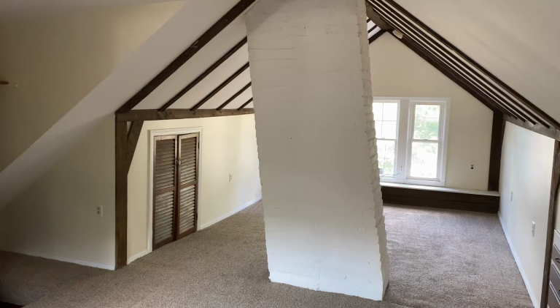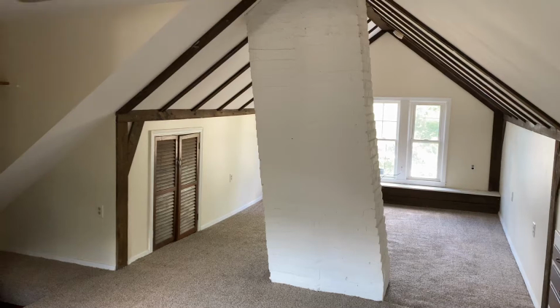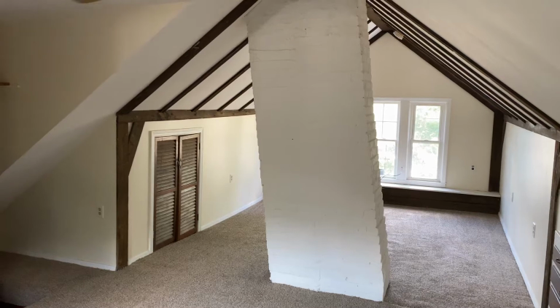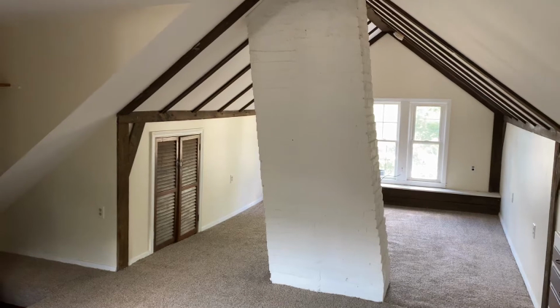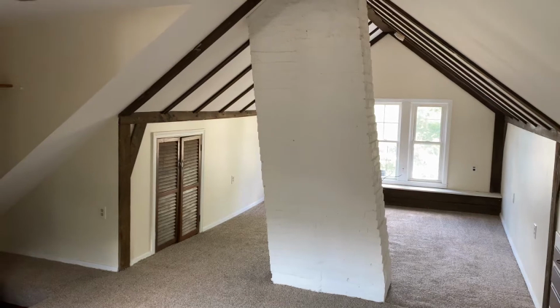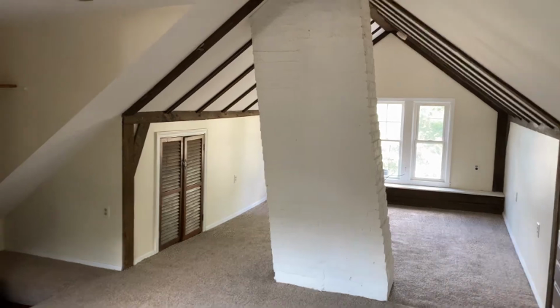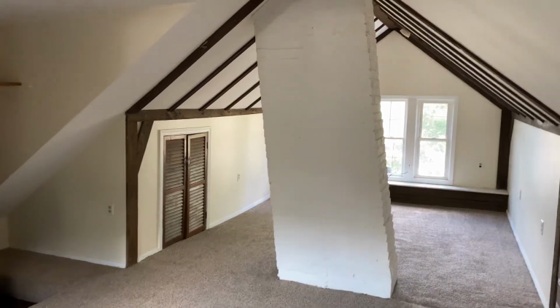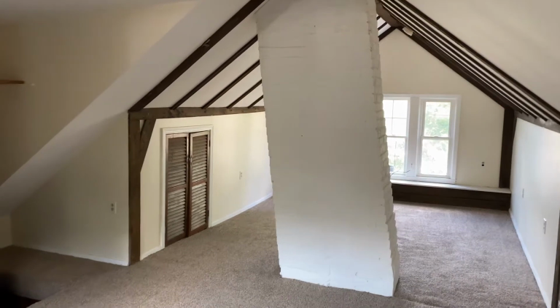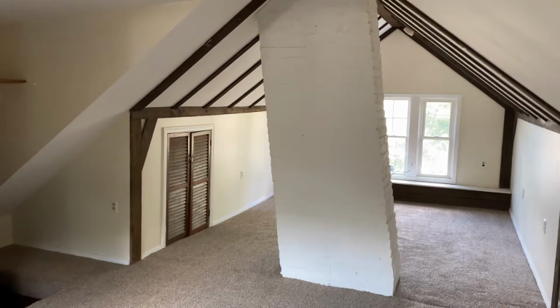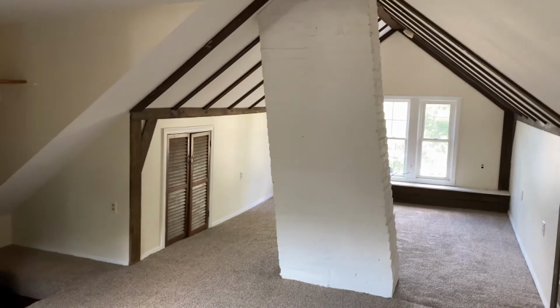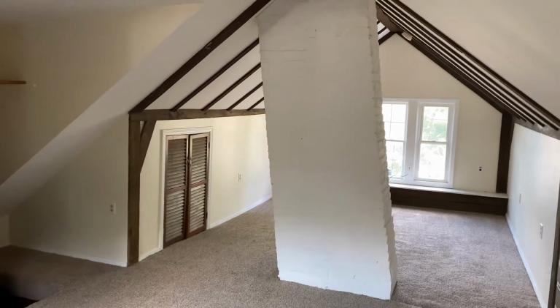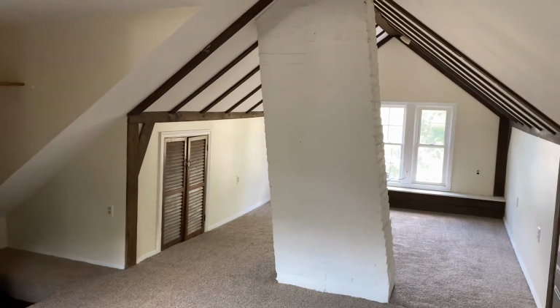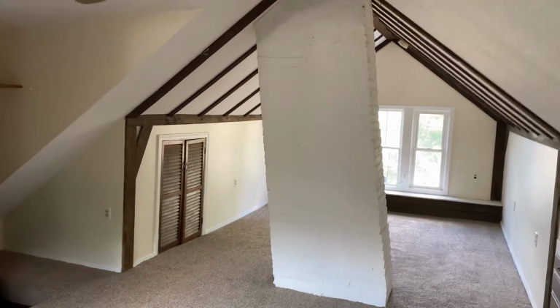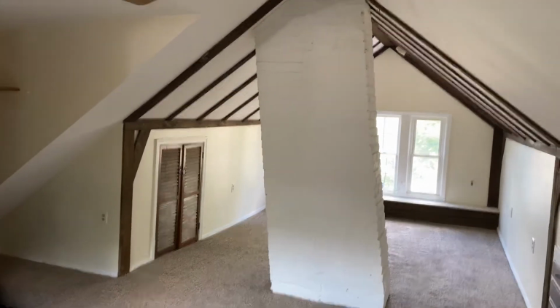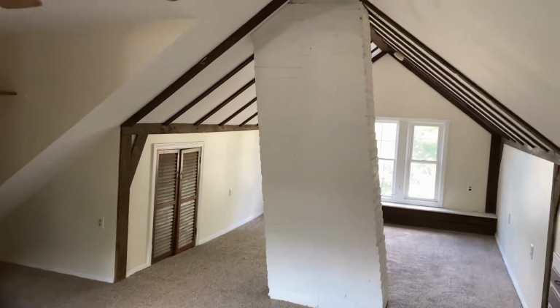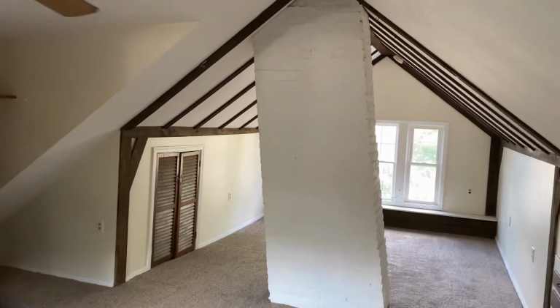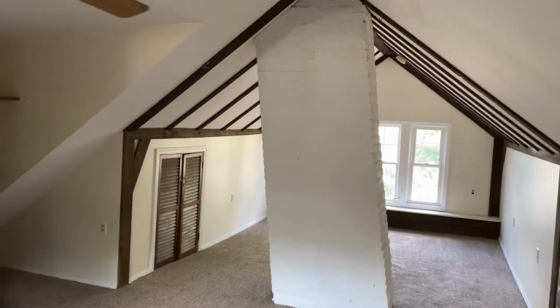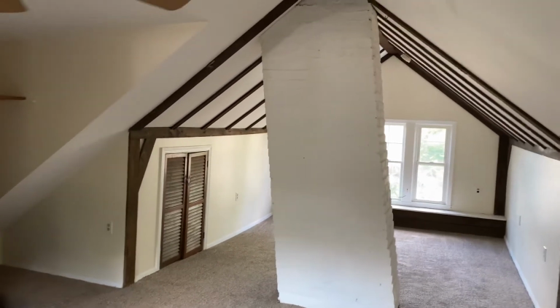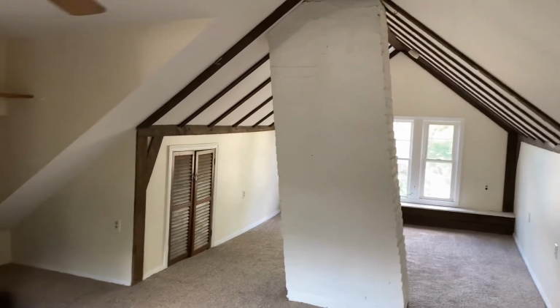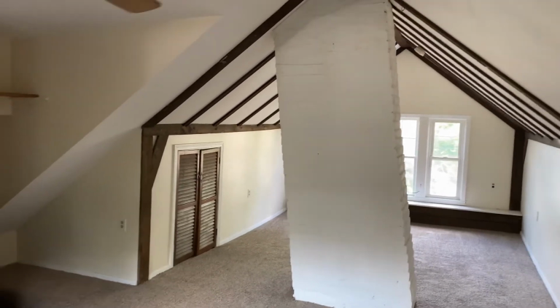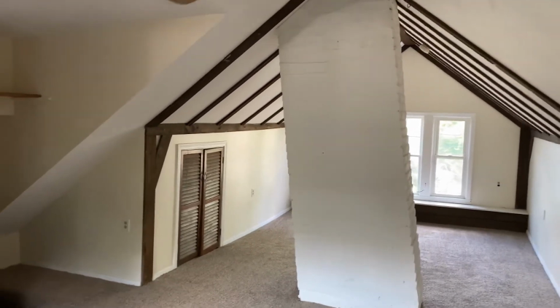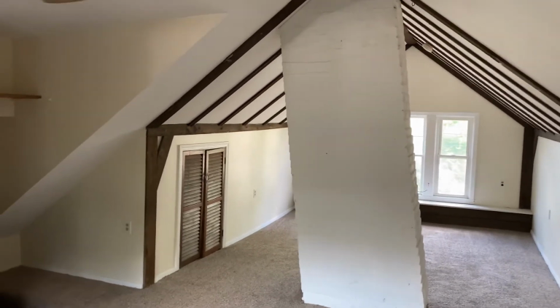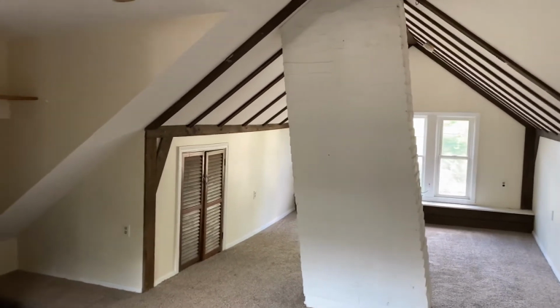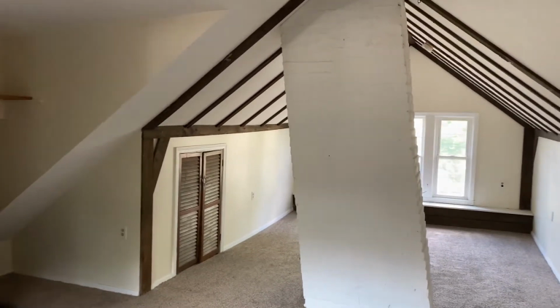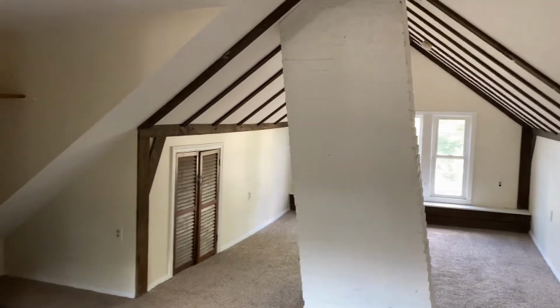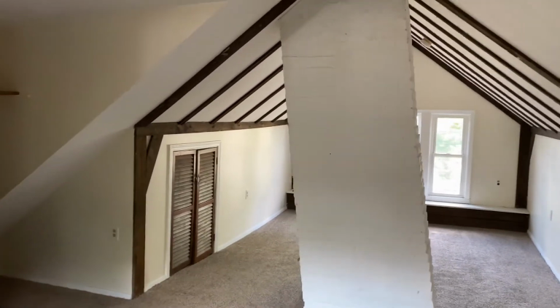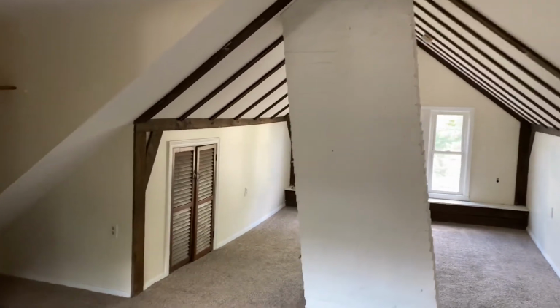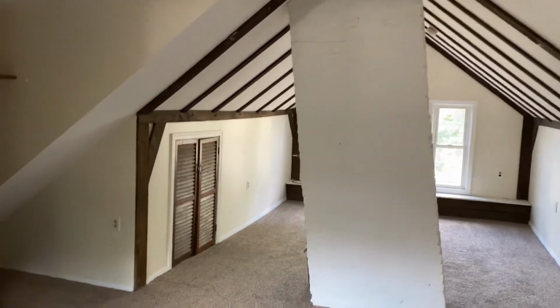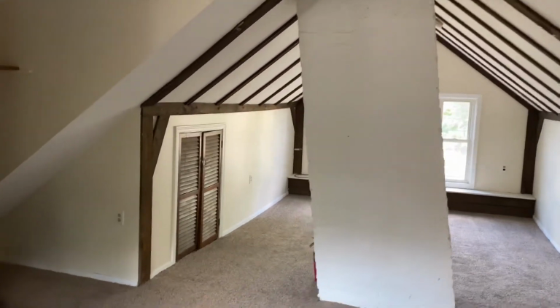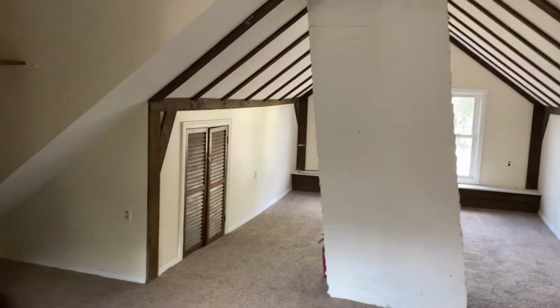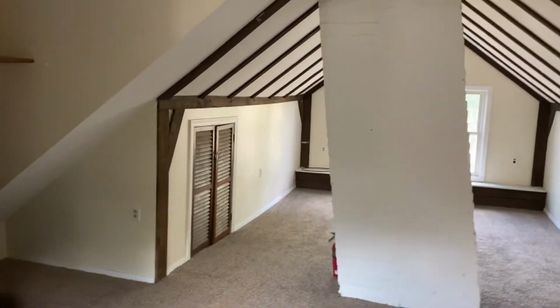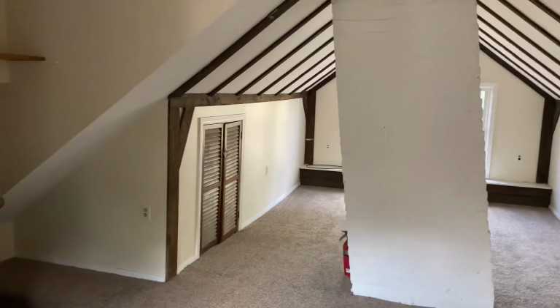Hello everyone, this is Mick for Nexus. Welcome to 15 Middle Street, Riverside, Rhode Island.